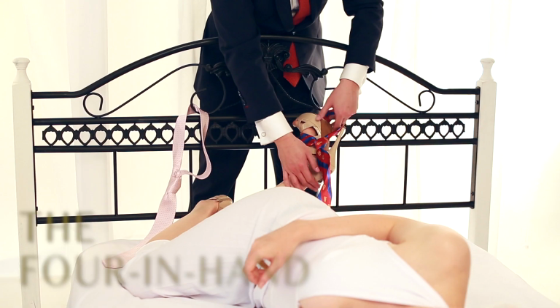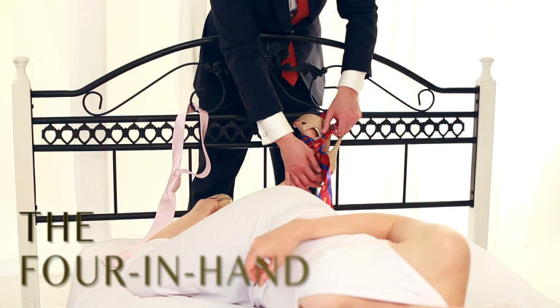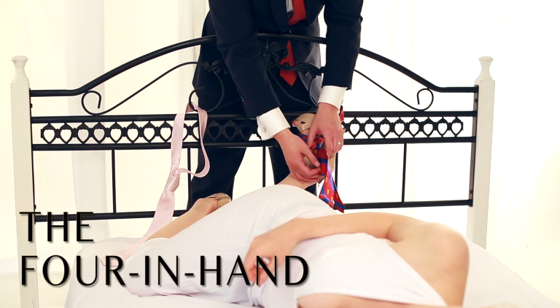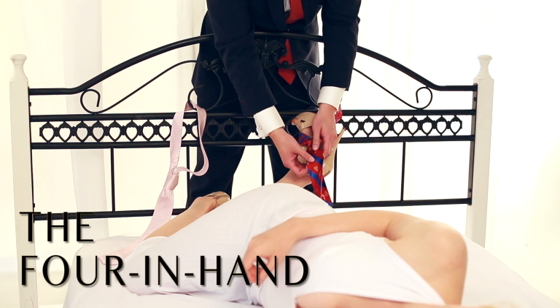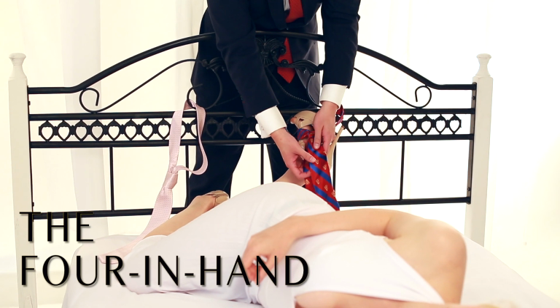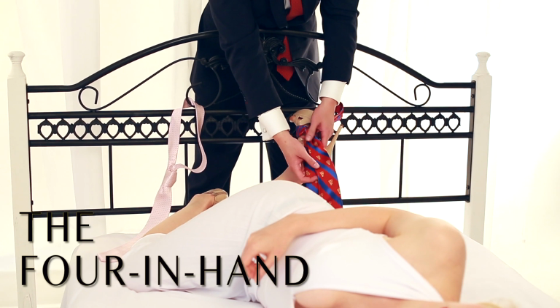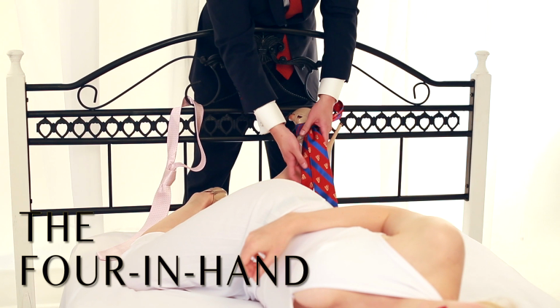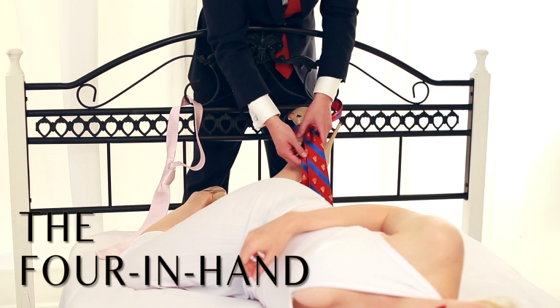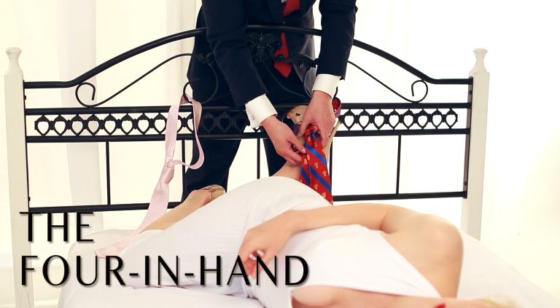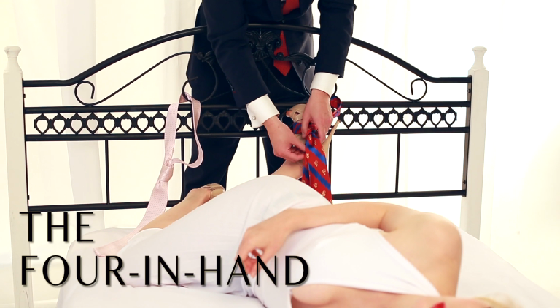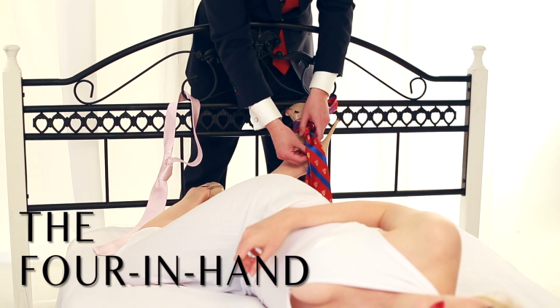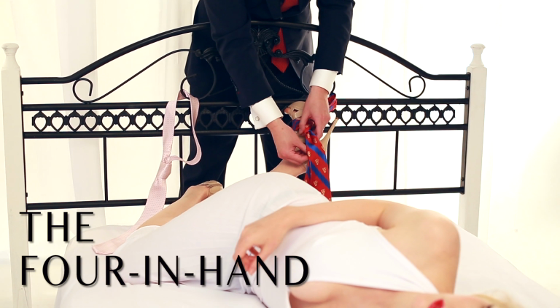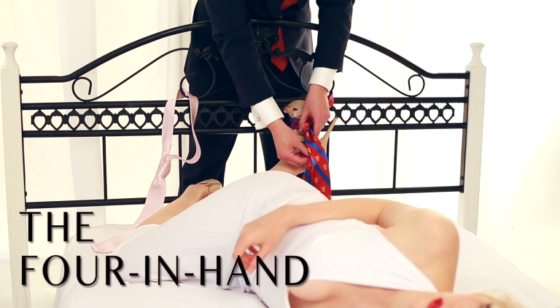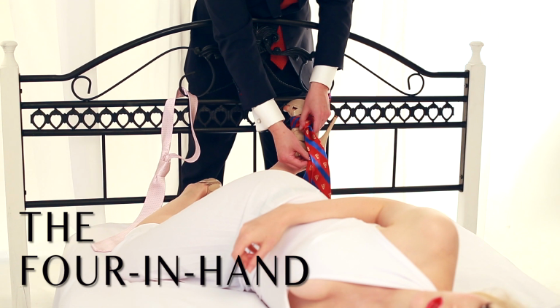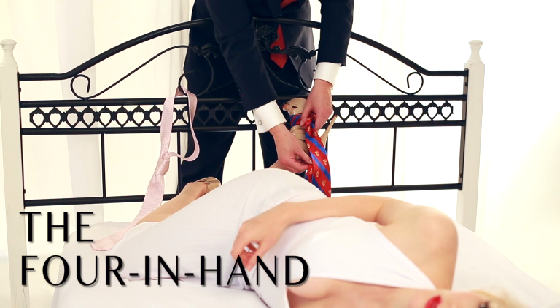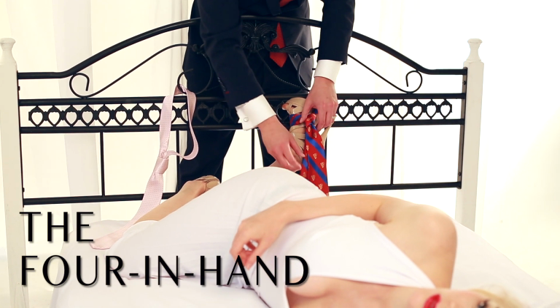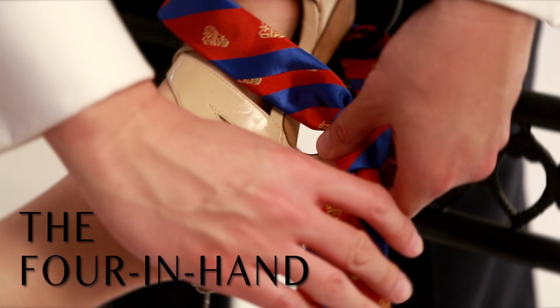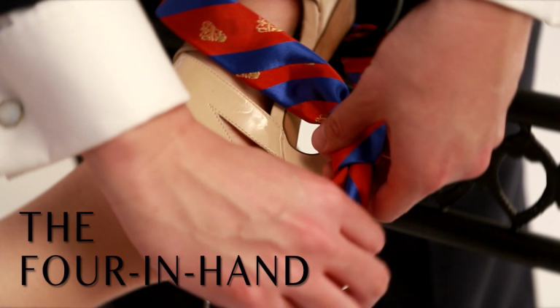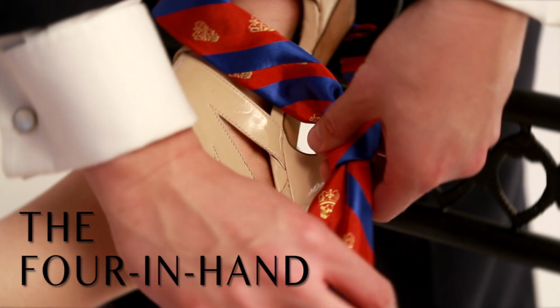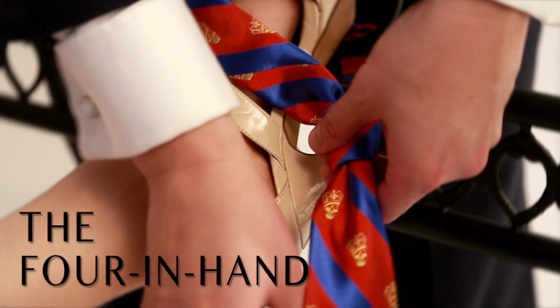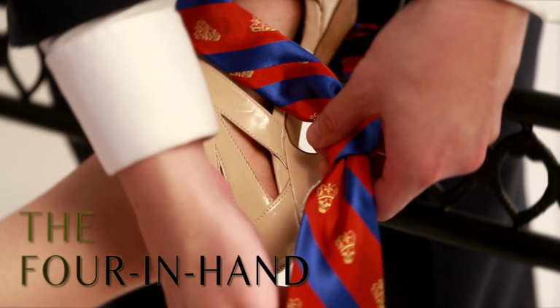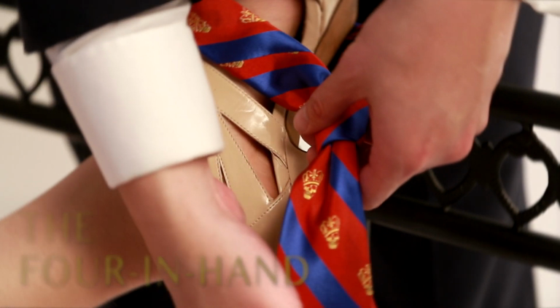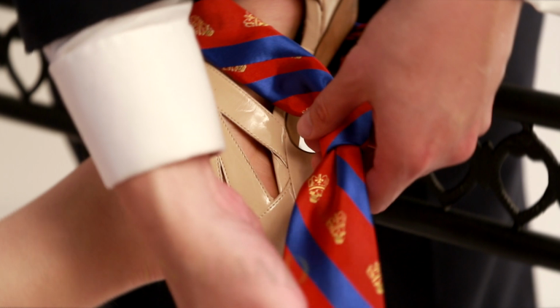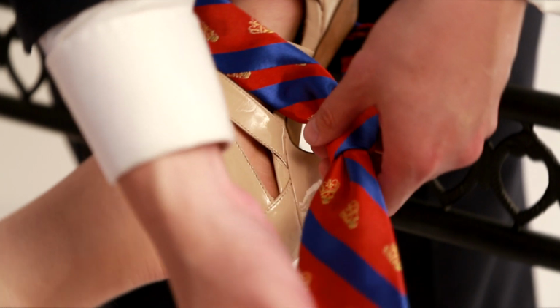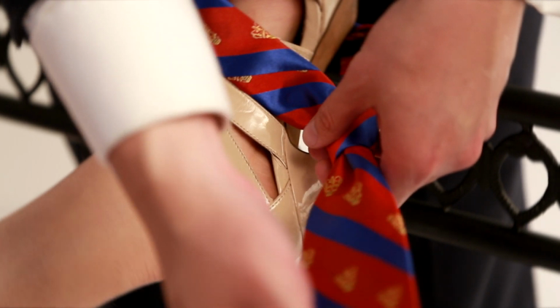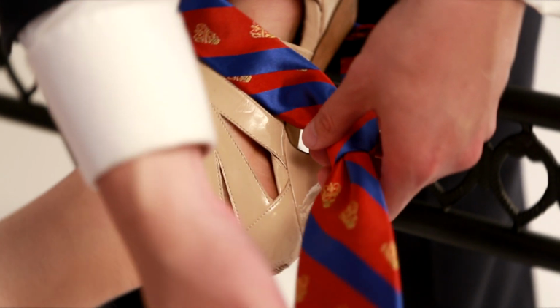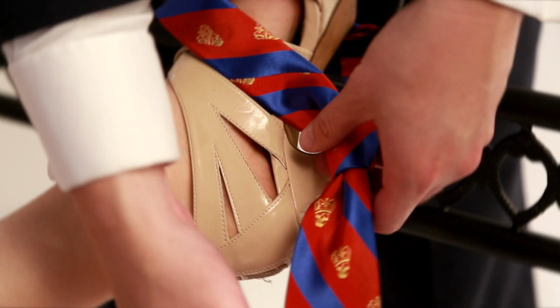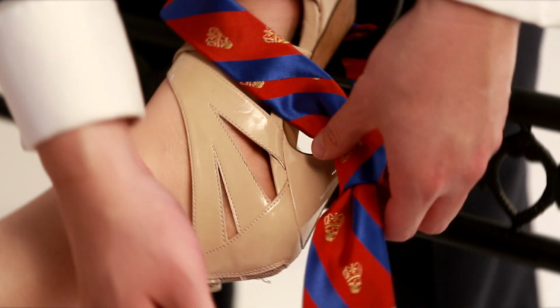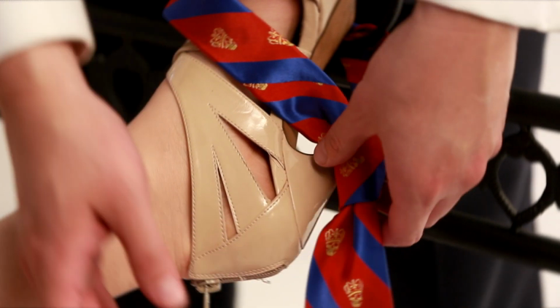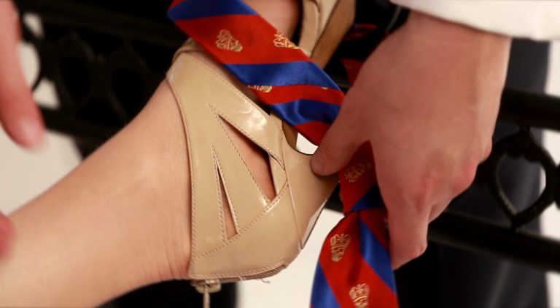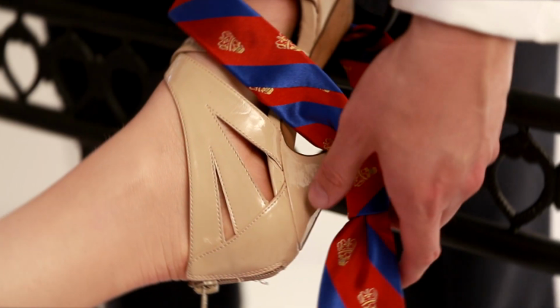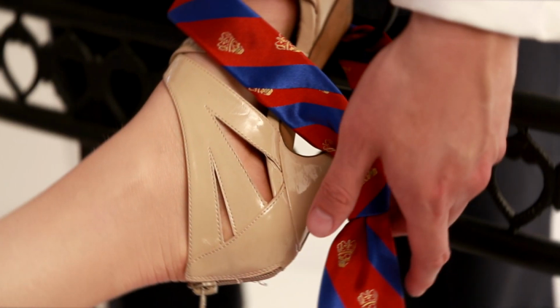The four in hand knot is a little less pretentious — it's an on-the-go, casual knot and the easiest to master.